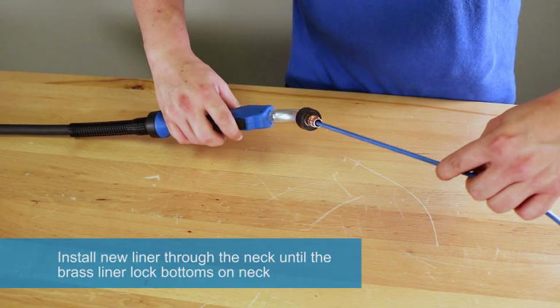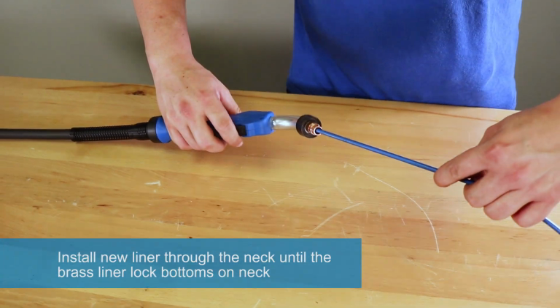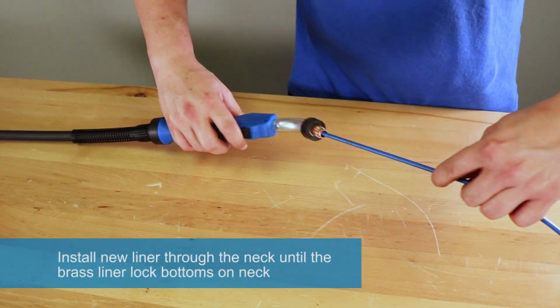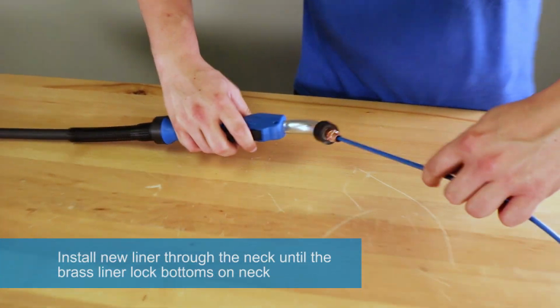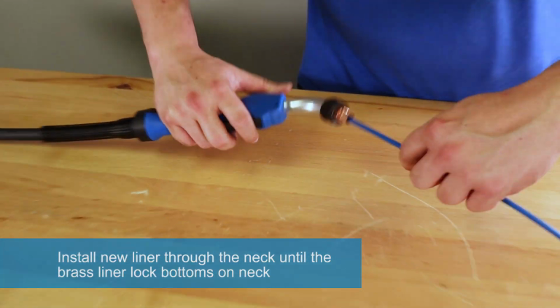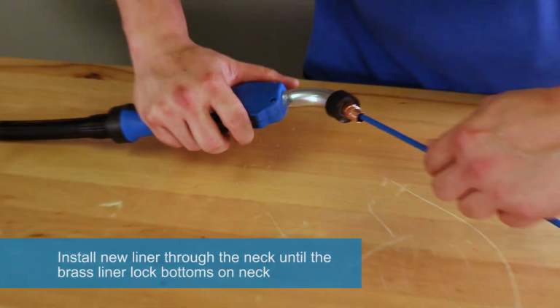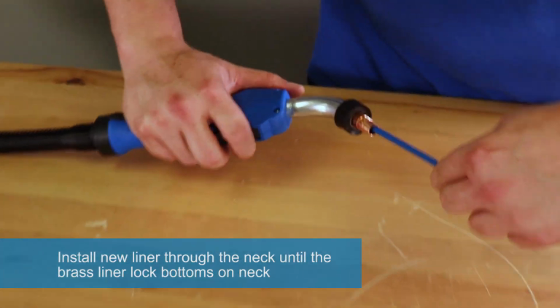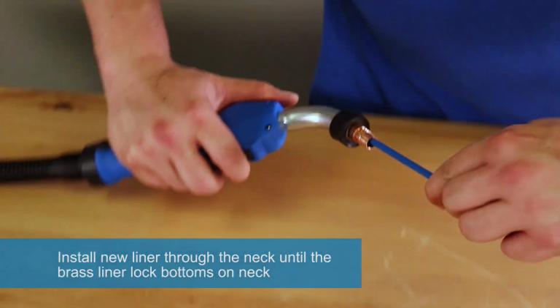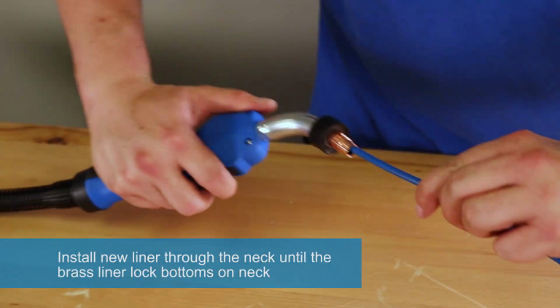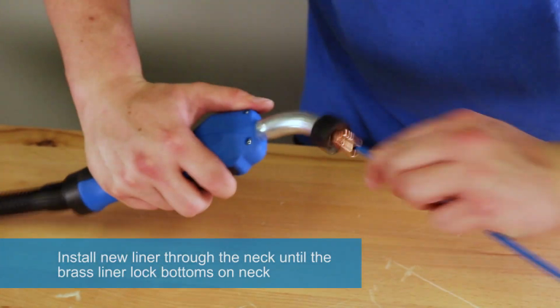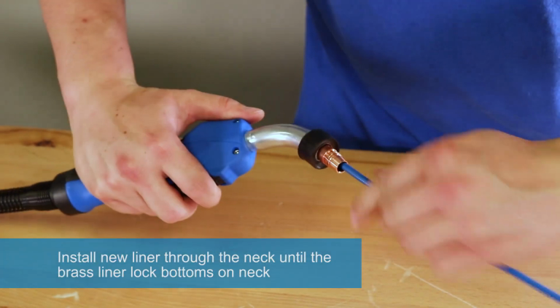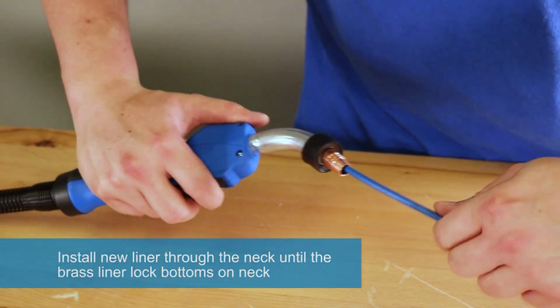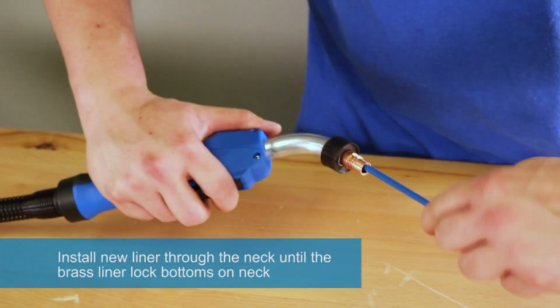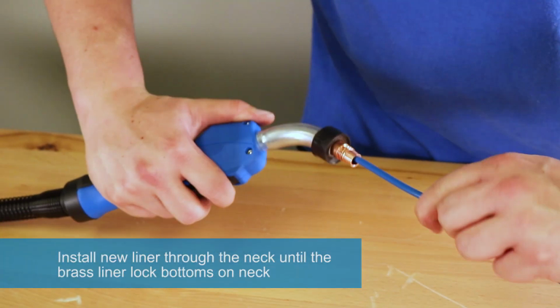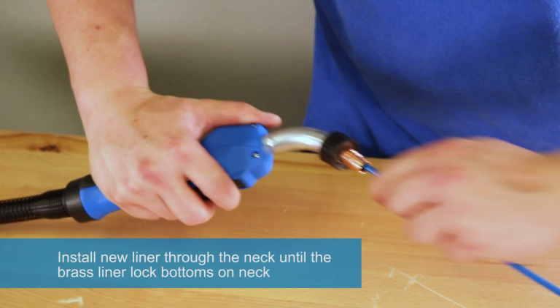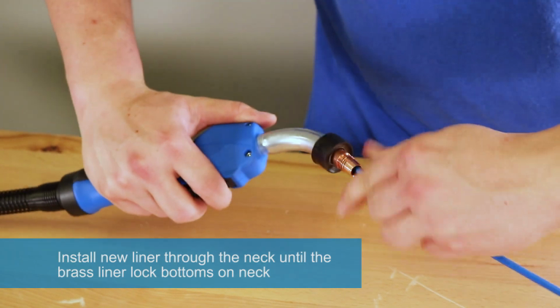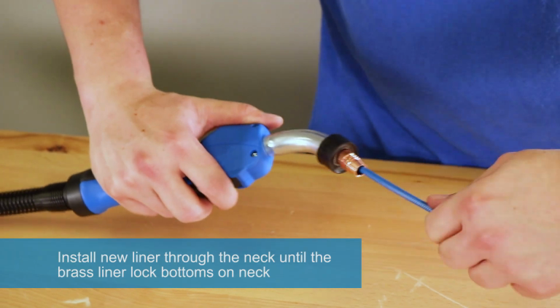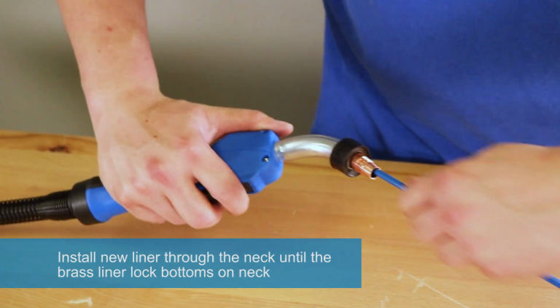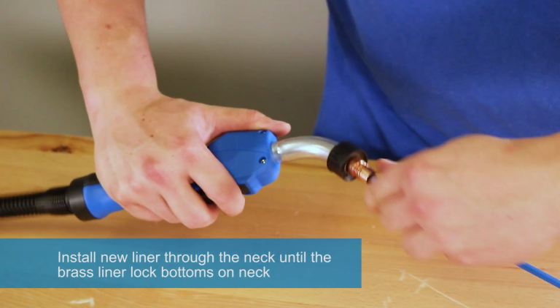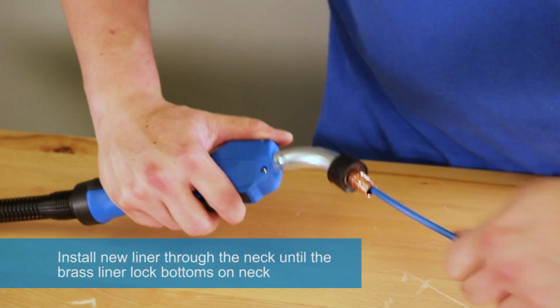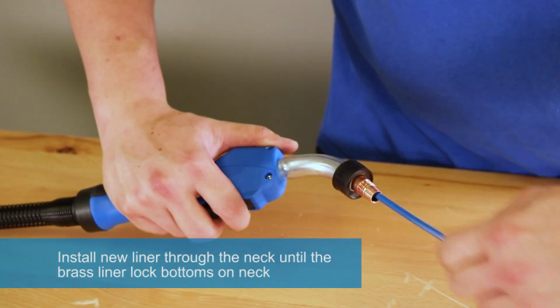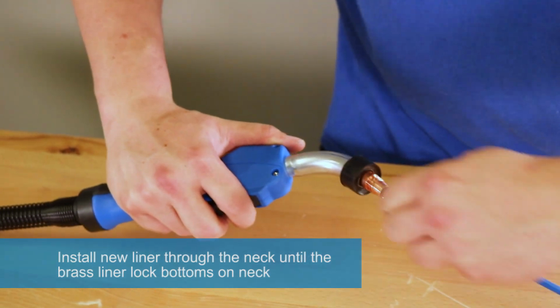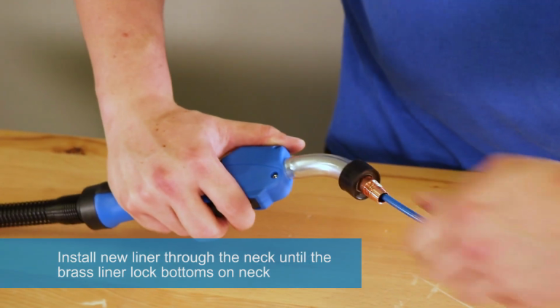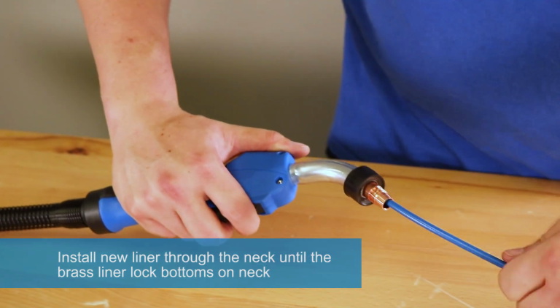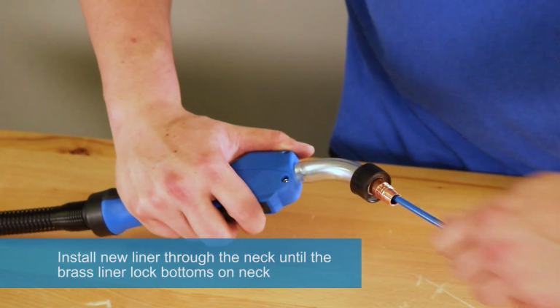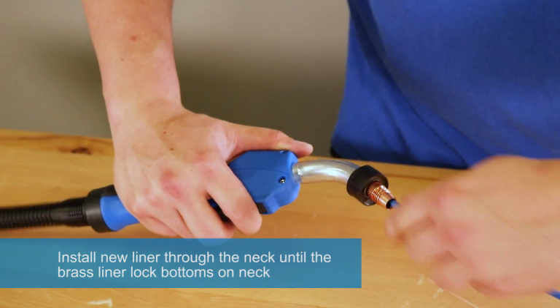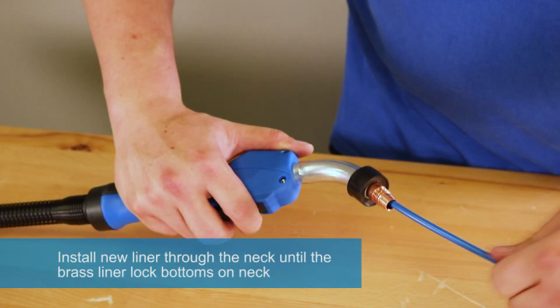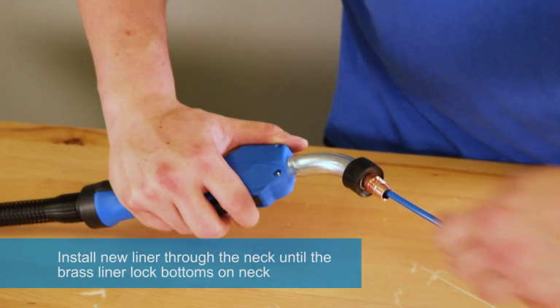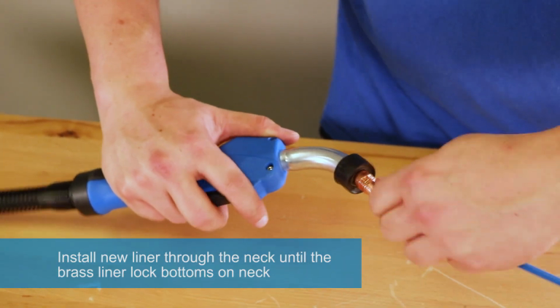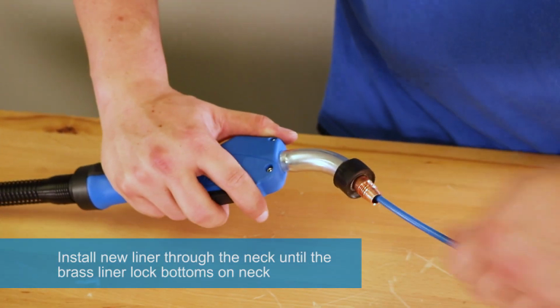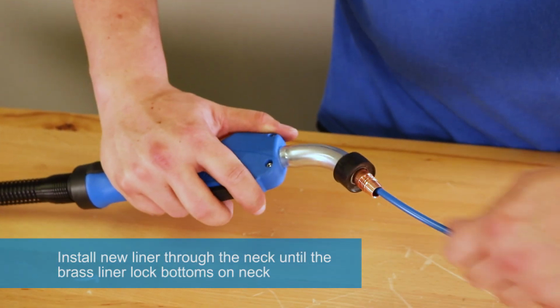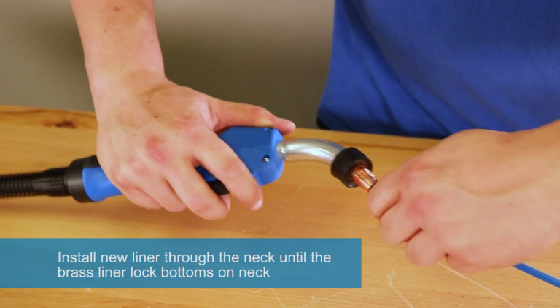Install the new liner through the neck until the brass liner lock bottoms on neck.